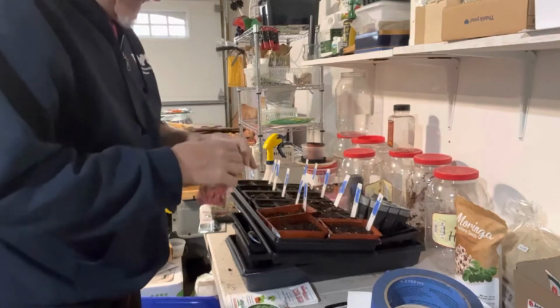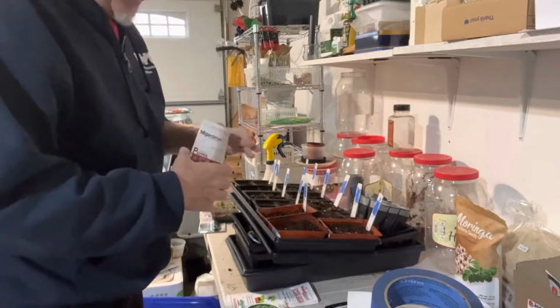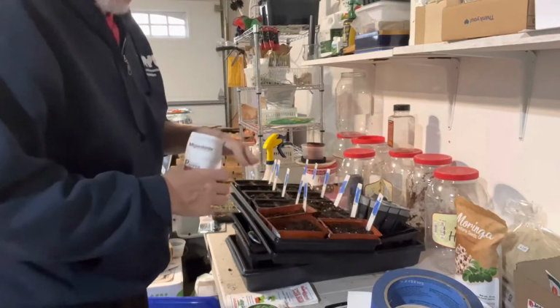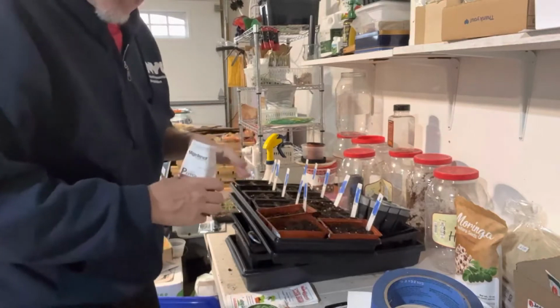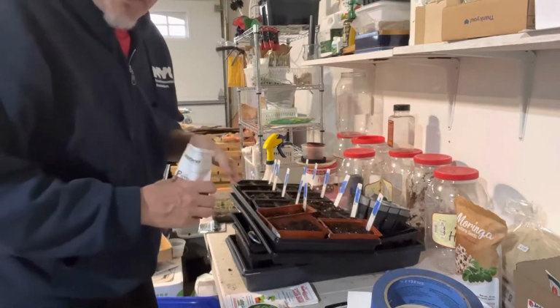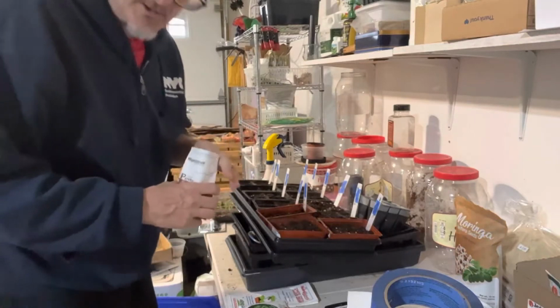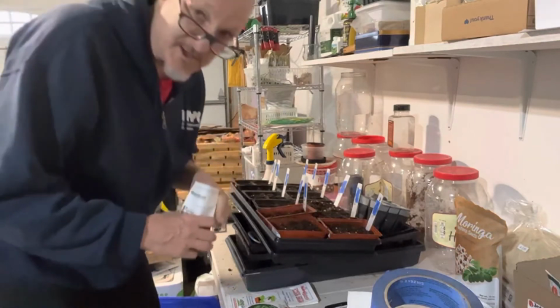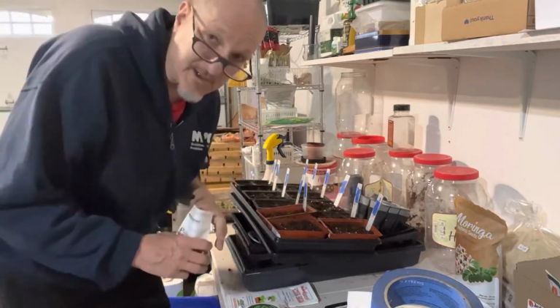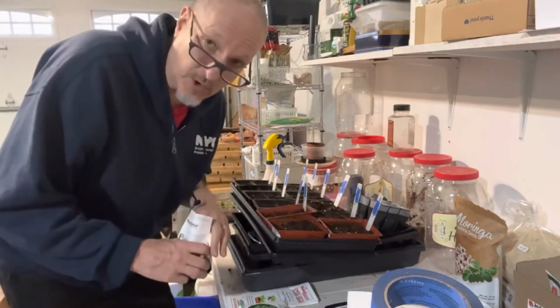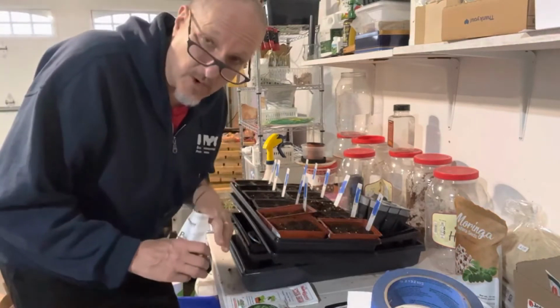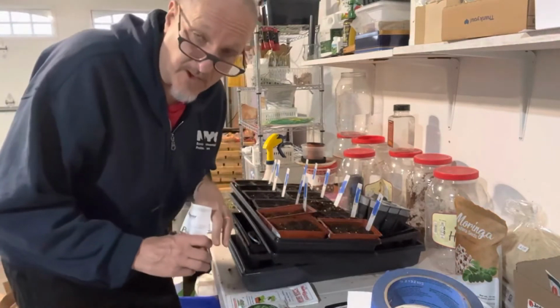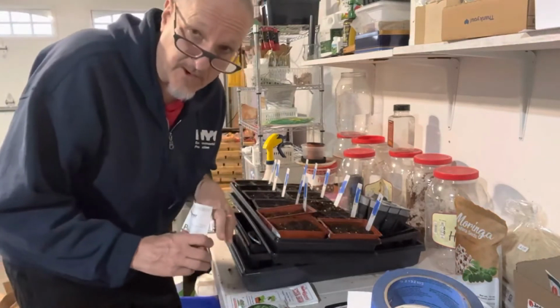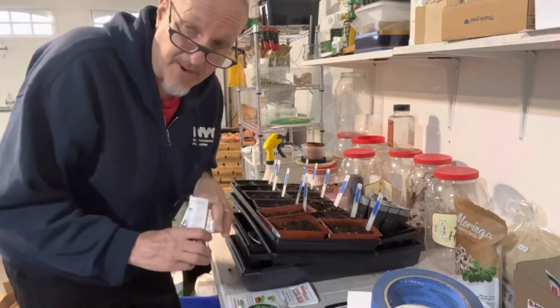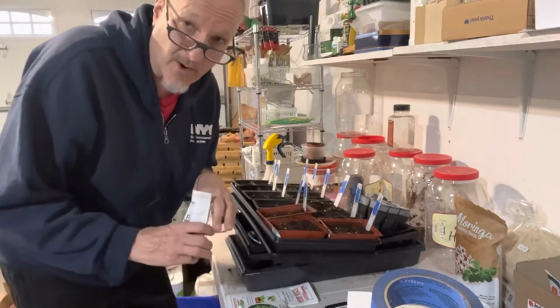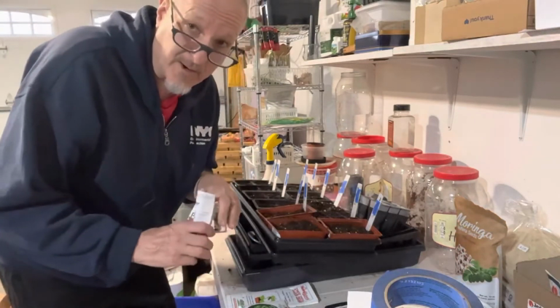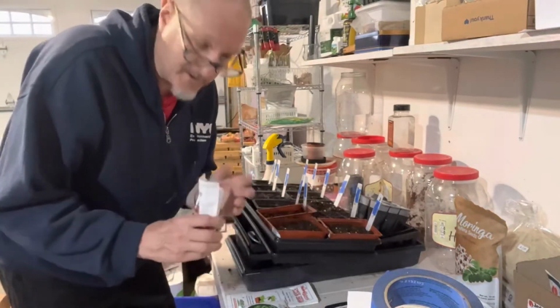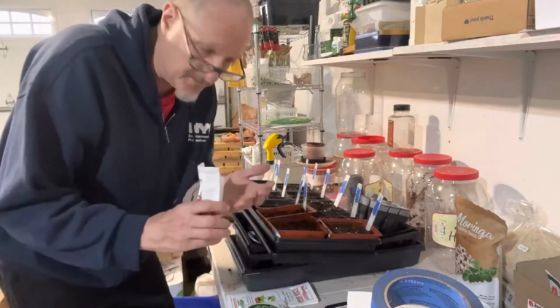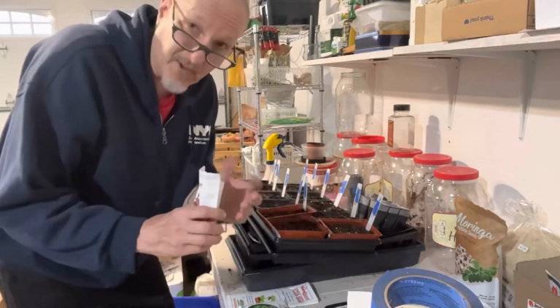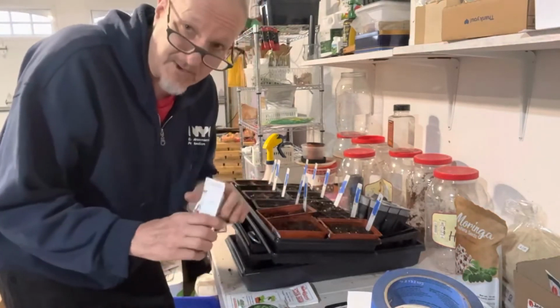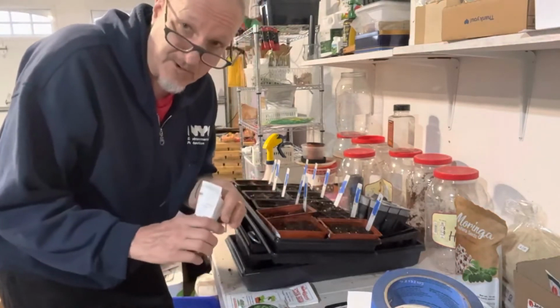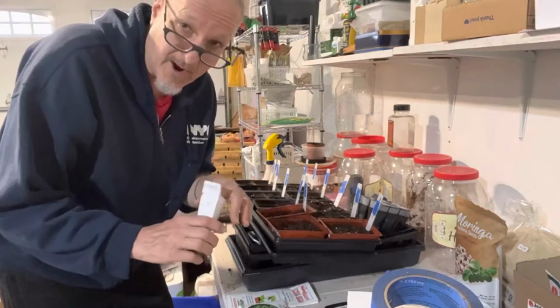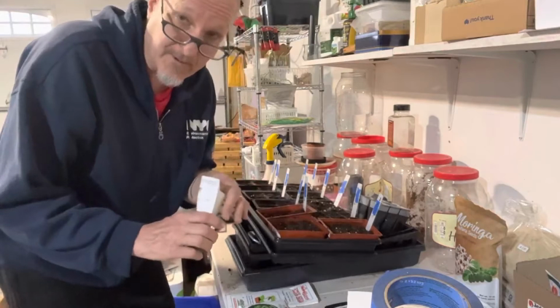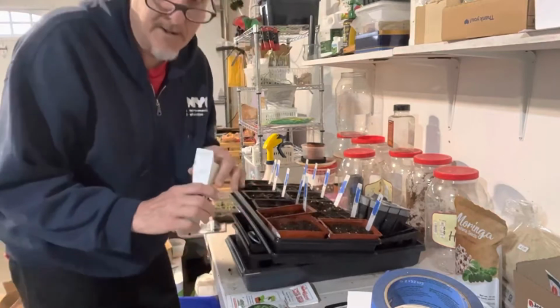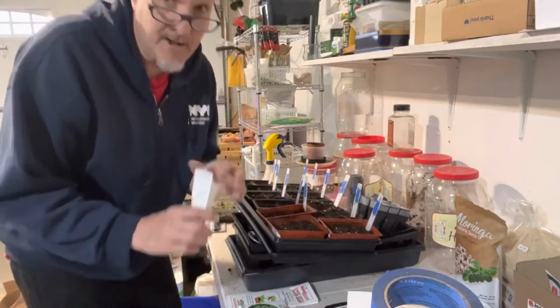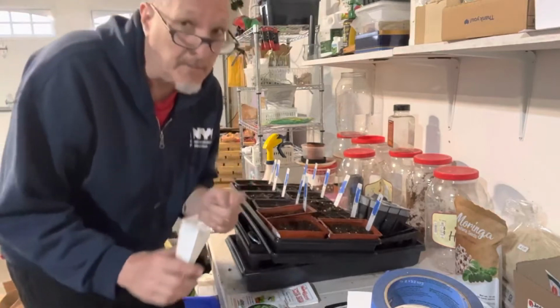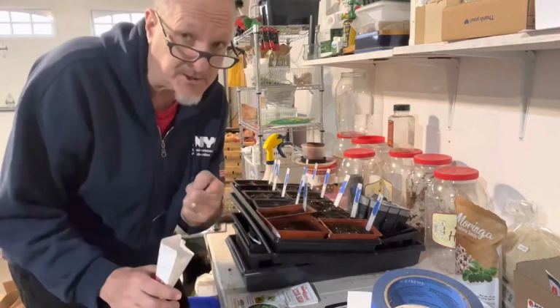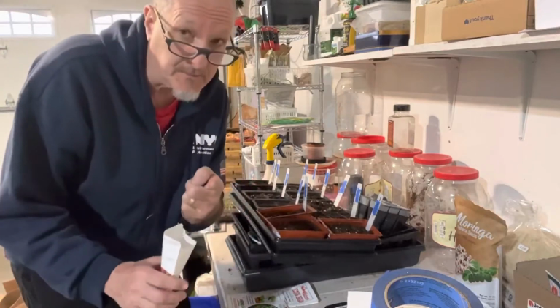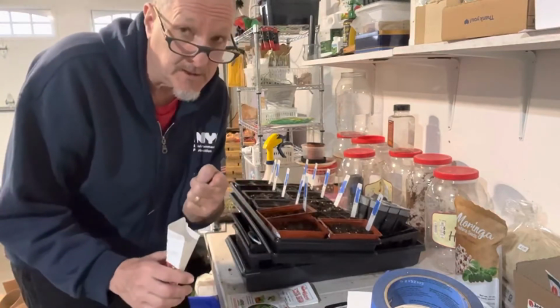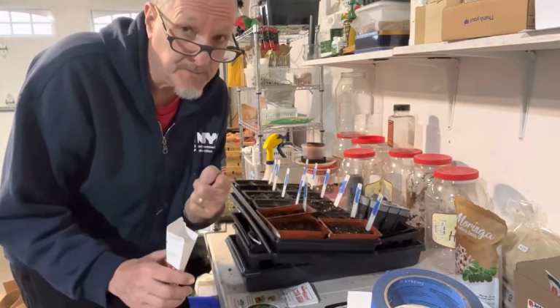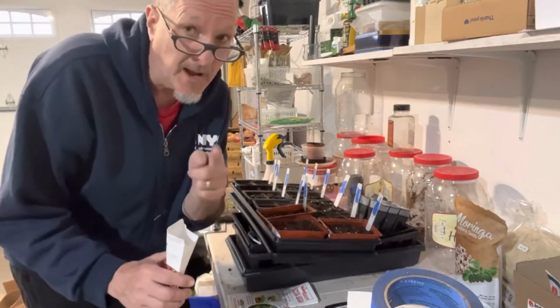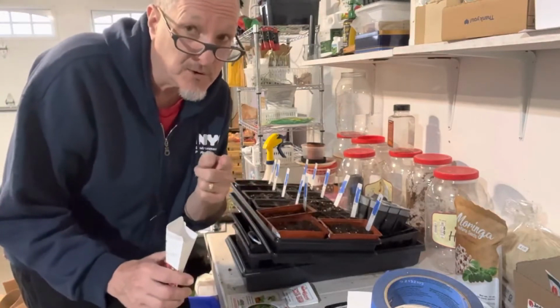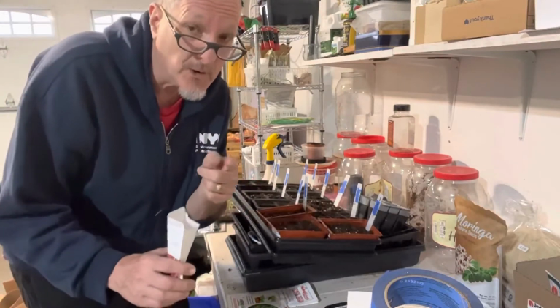By the way, congratulations to Luke over at Mi Gardener - he's got a million subscribers! I'm catching up - I have 200.